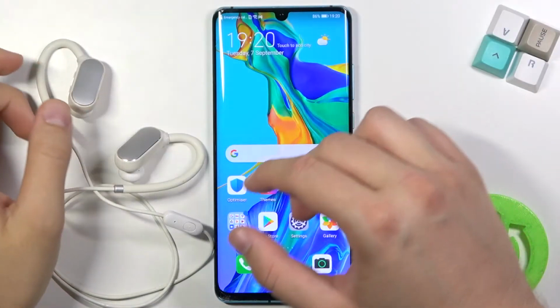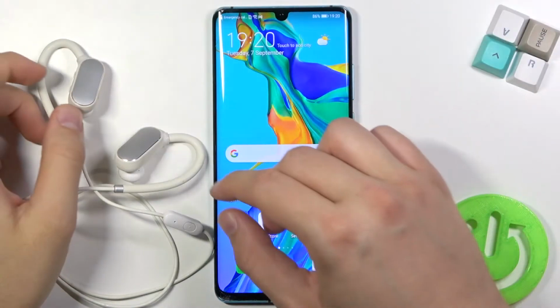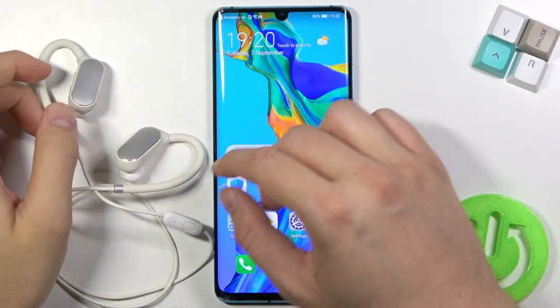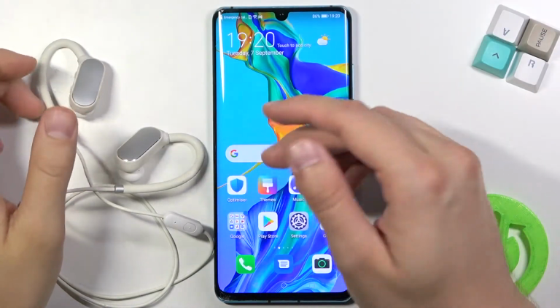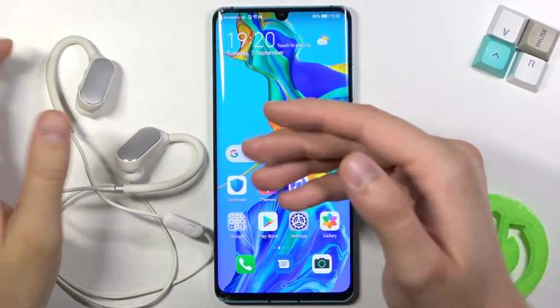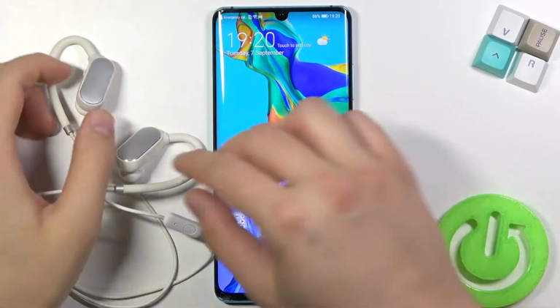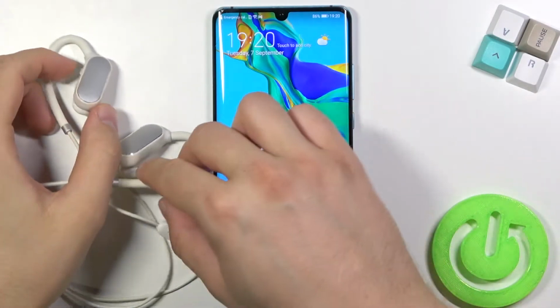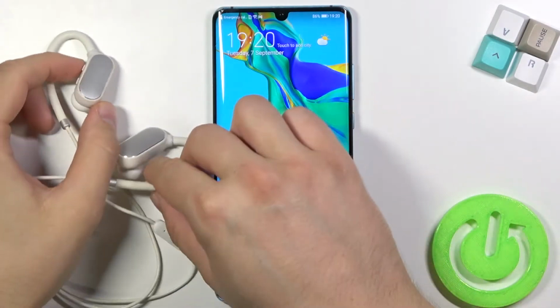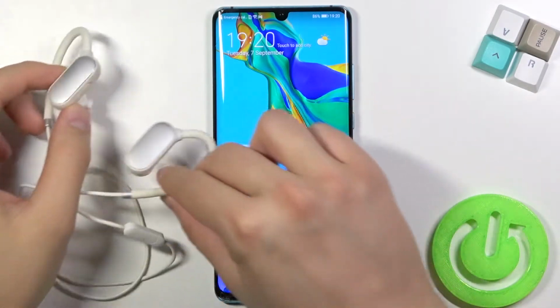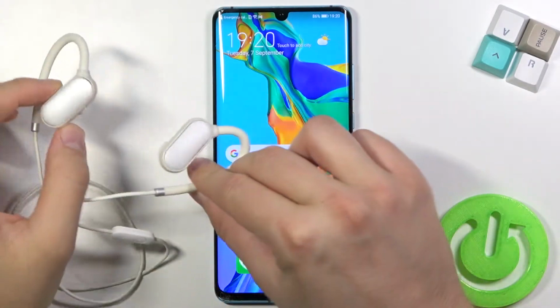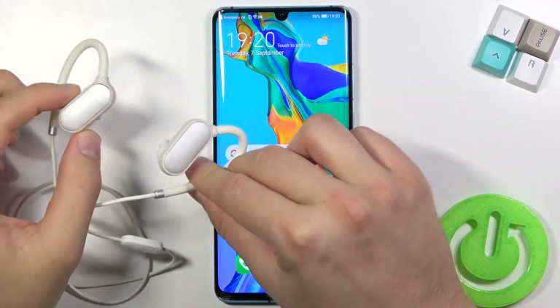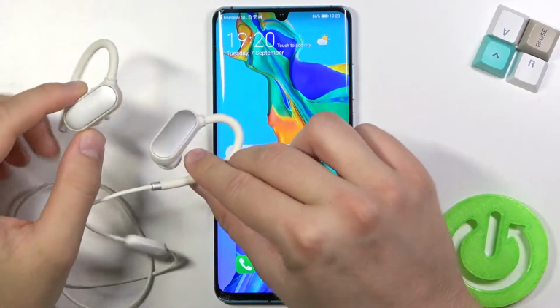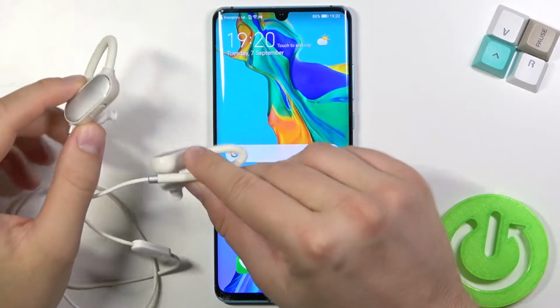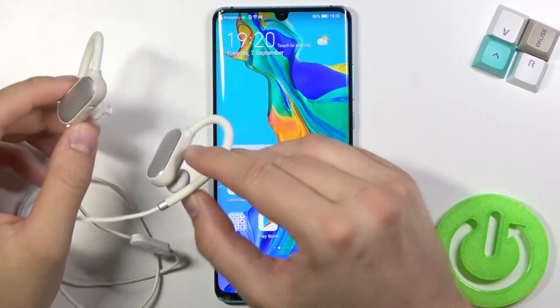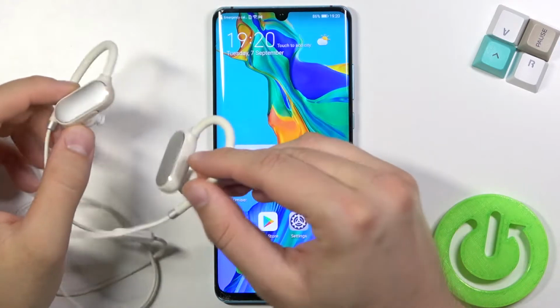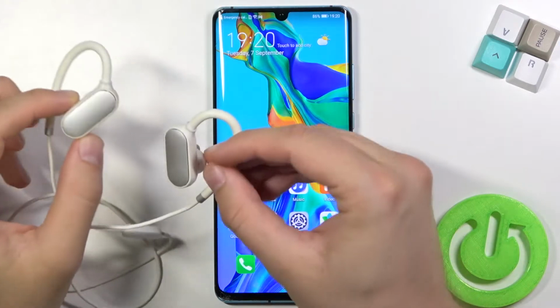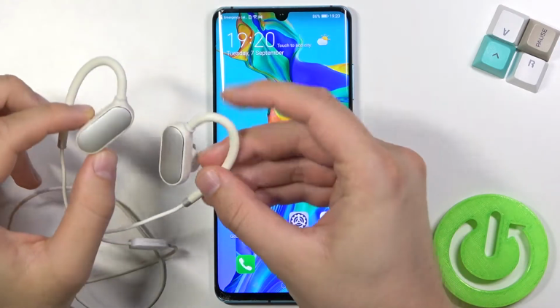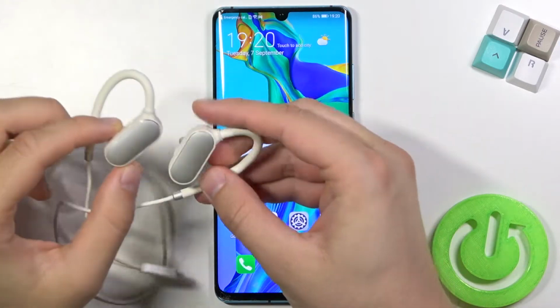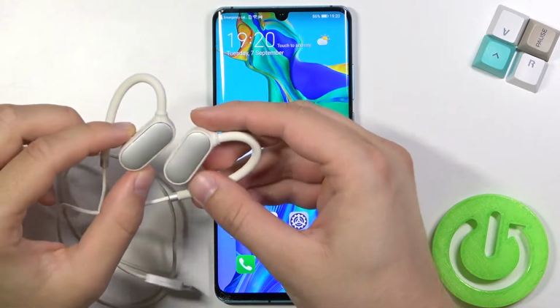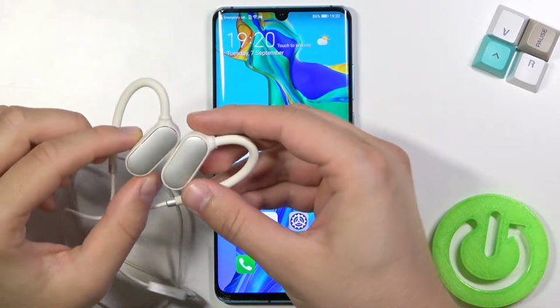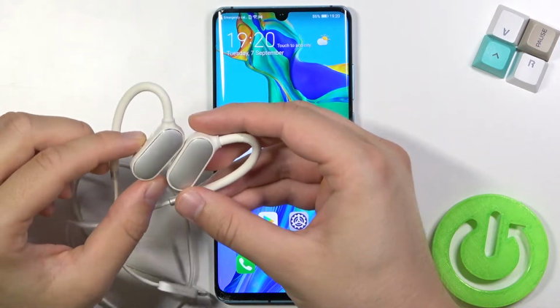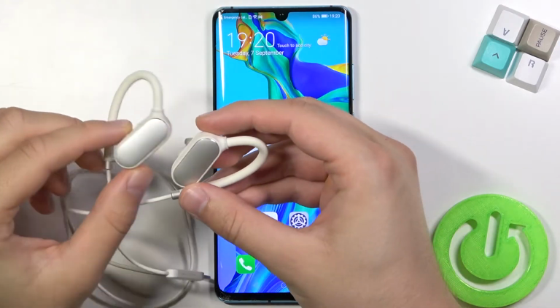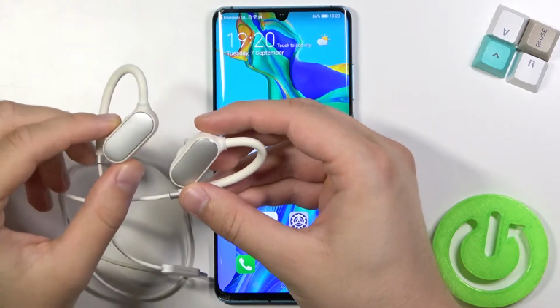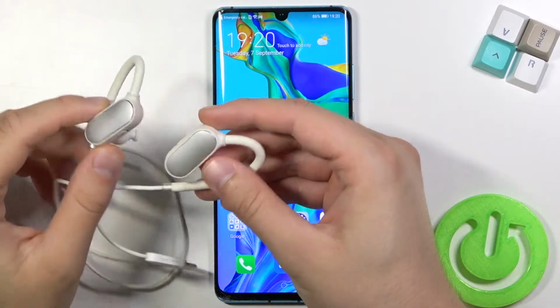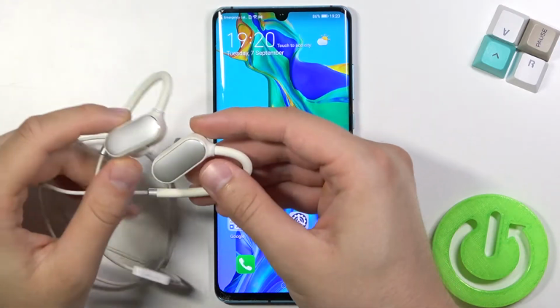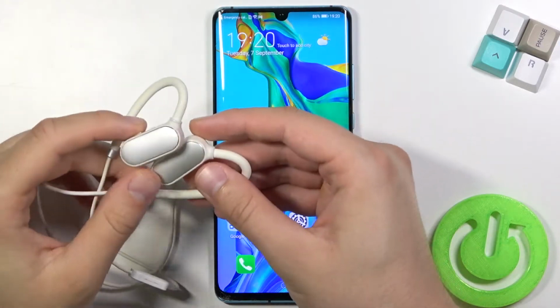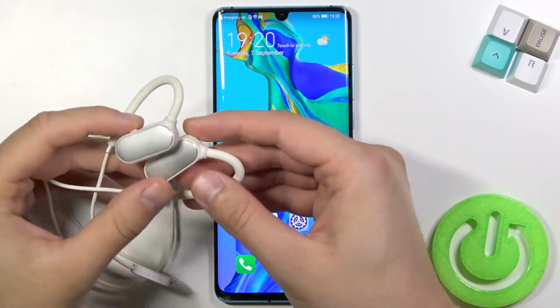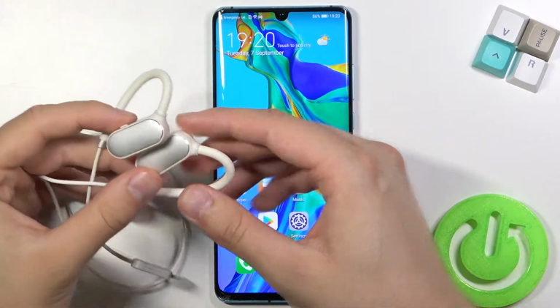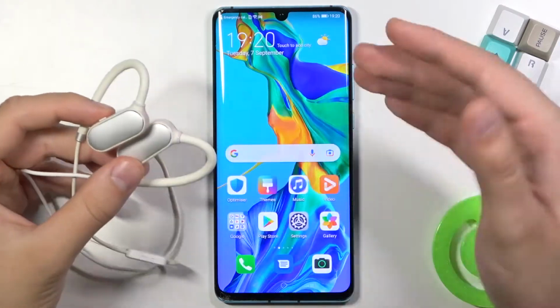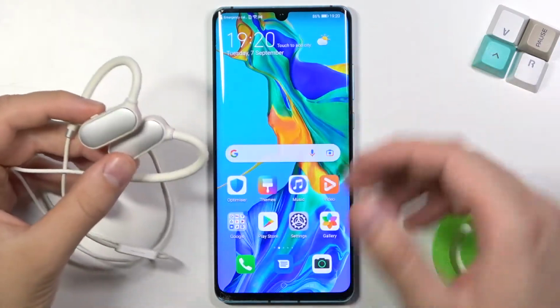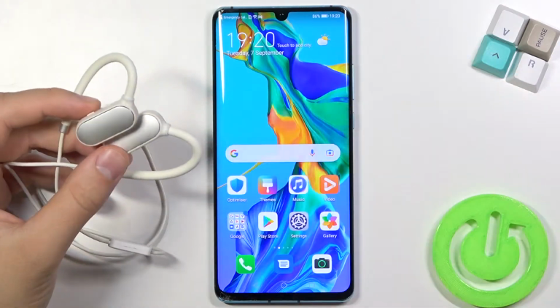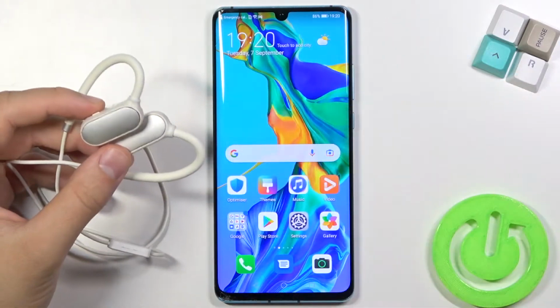Welcome. Today I am with Xiaomi Mi Bluetooth Sports earphones and today I'll show you how to connect them to your Android smartphone.